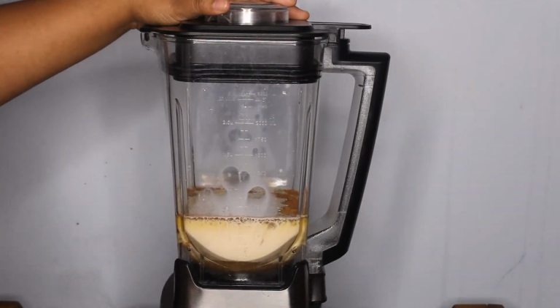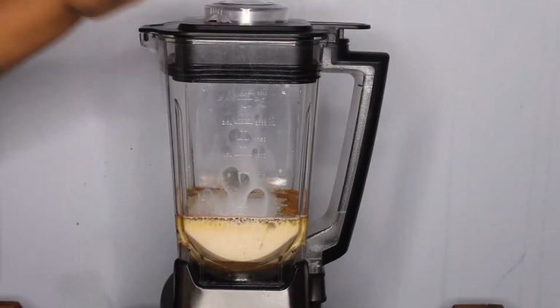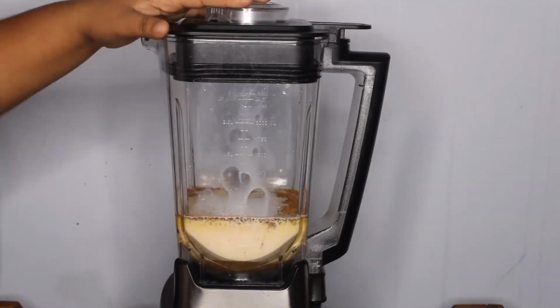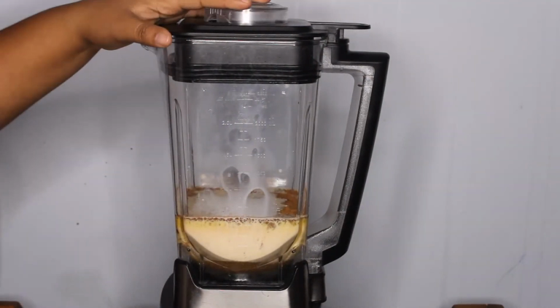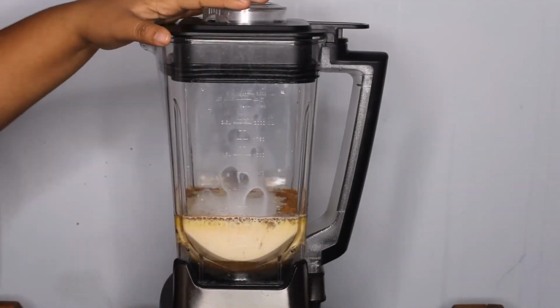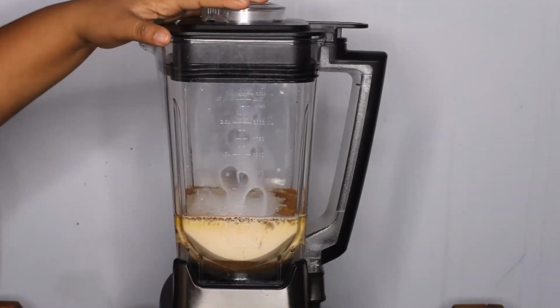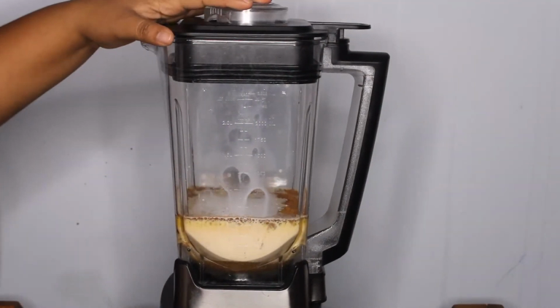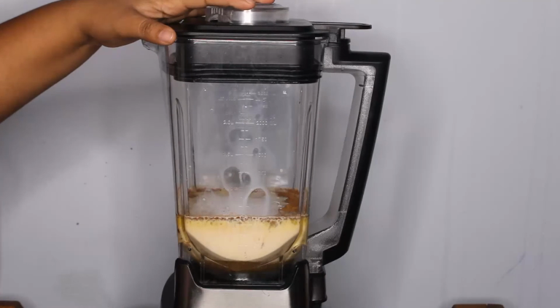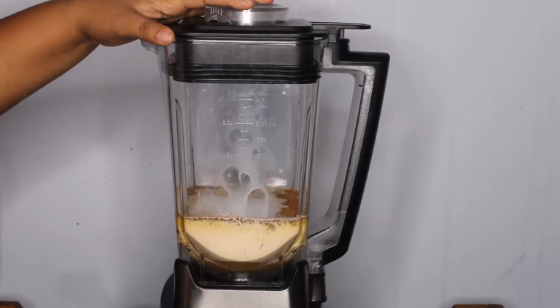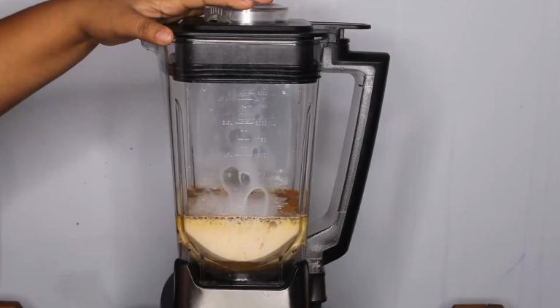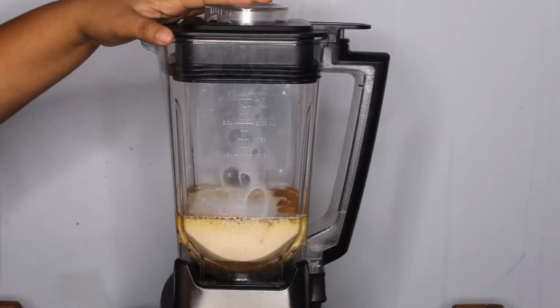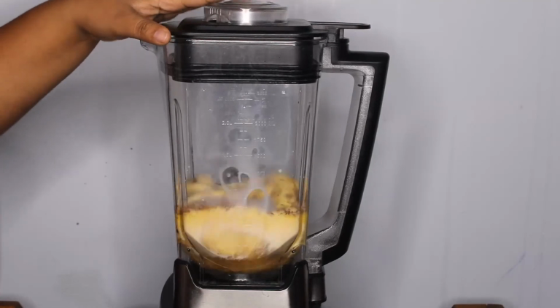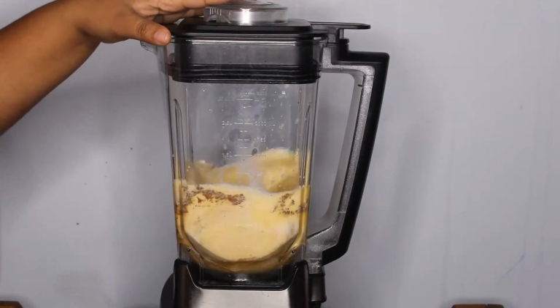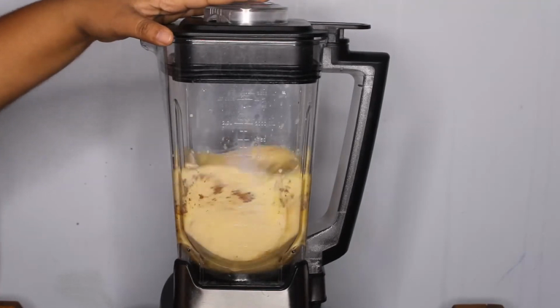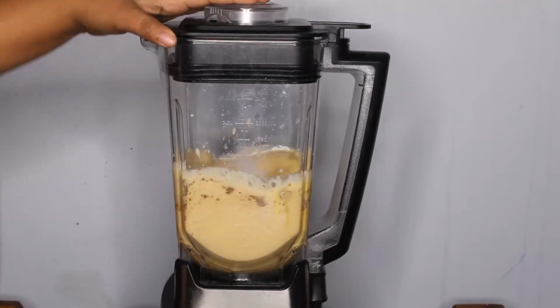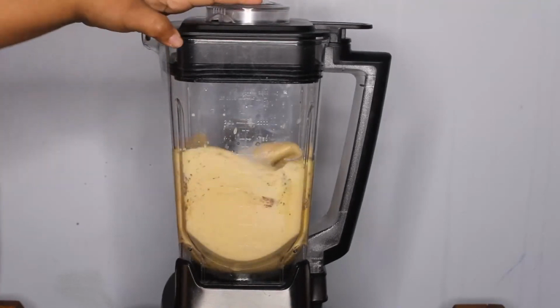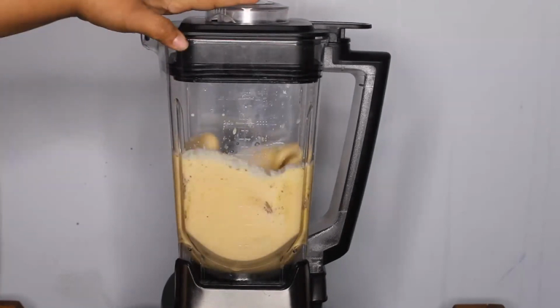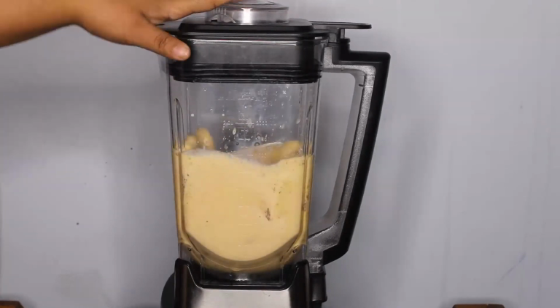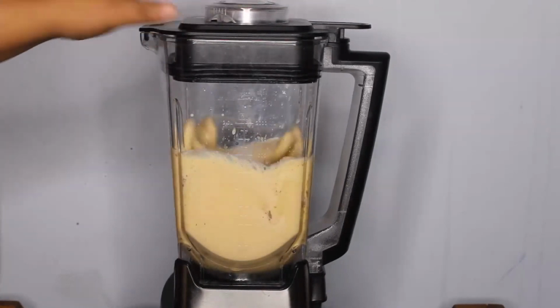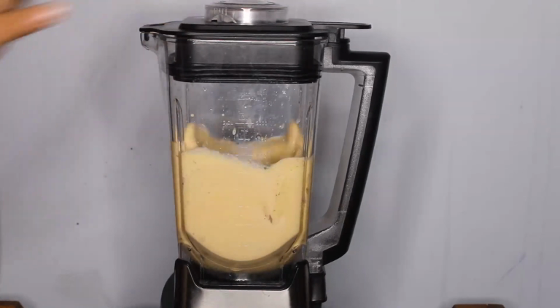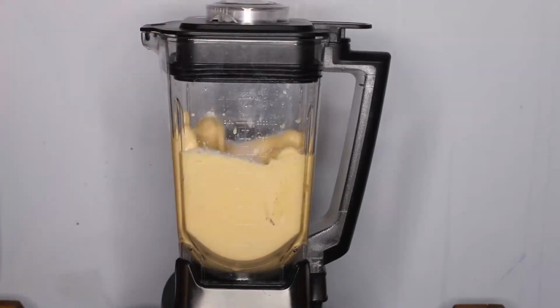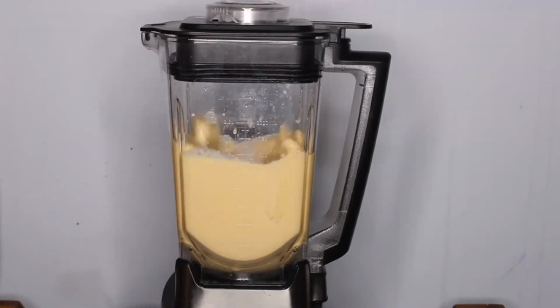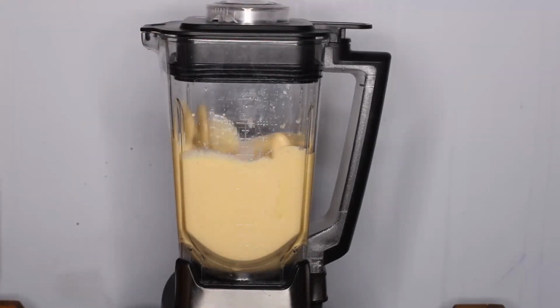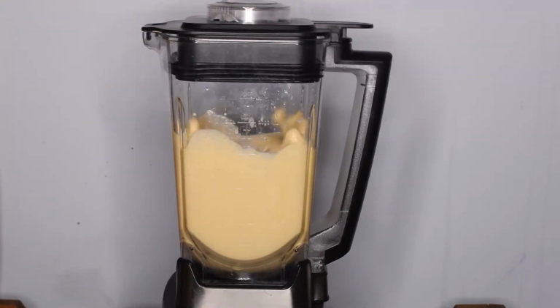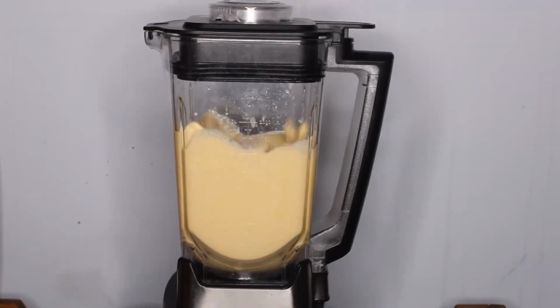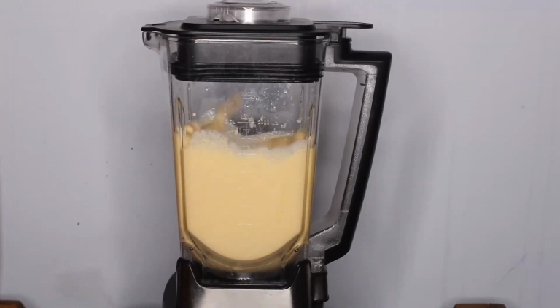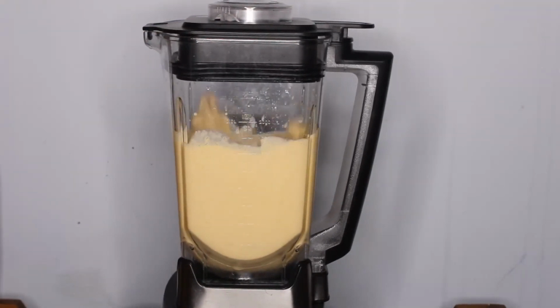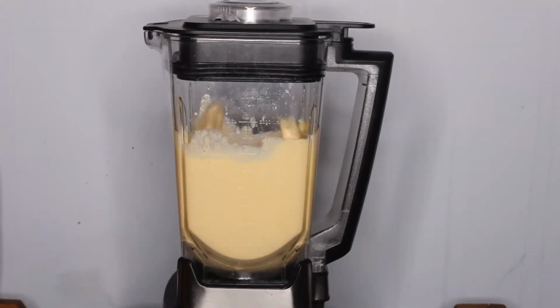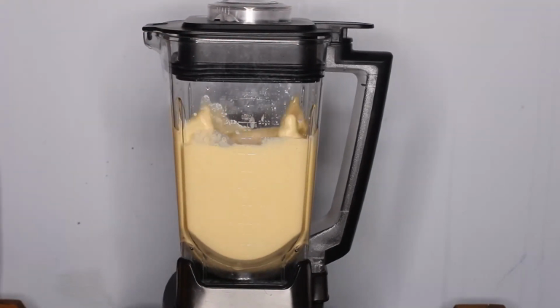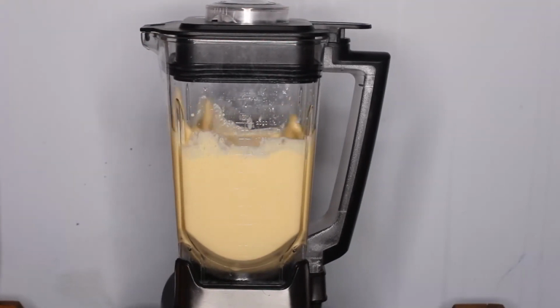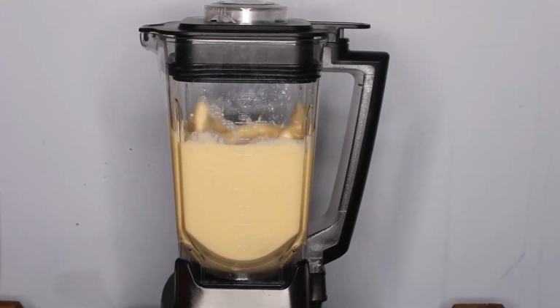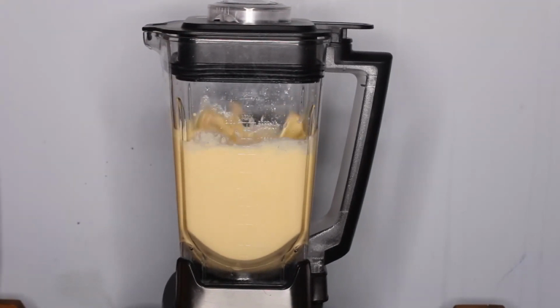Now it's time to blend and I'm going to let it blend for a minute or five.